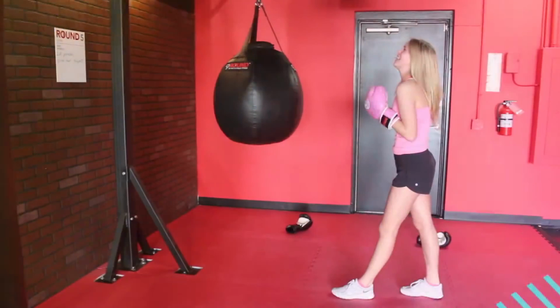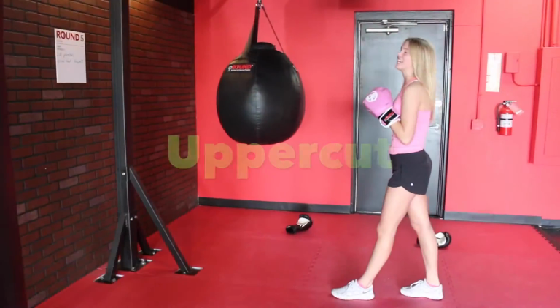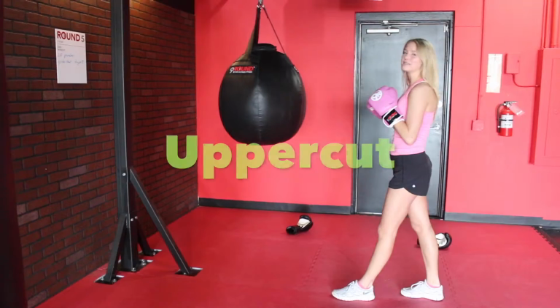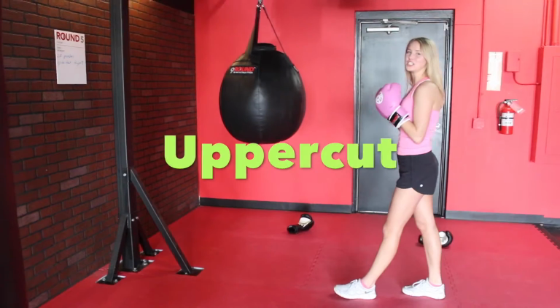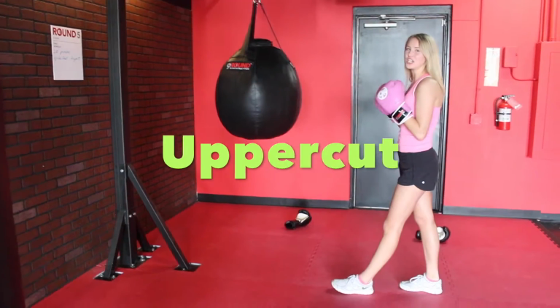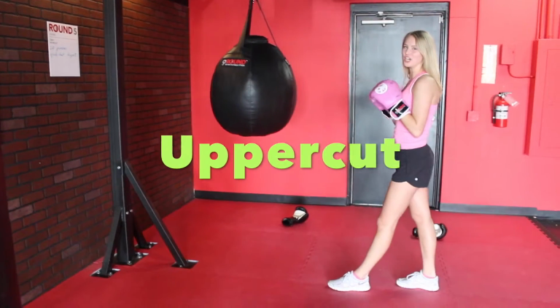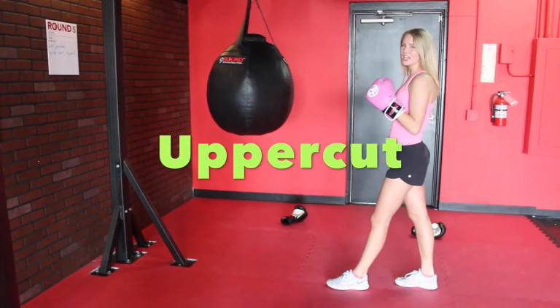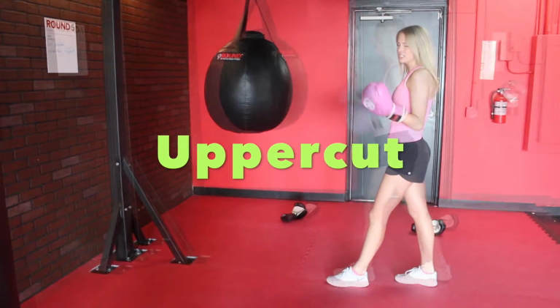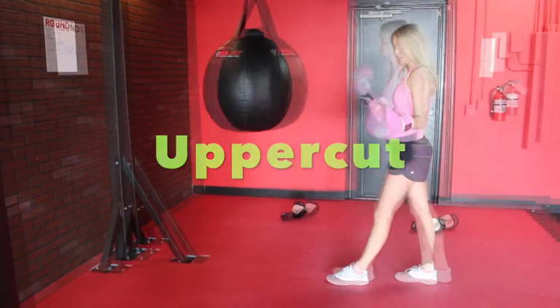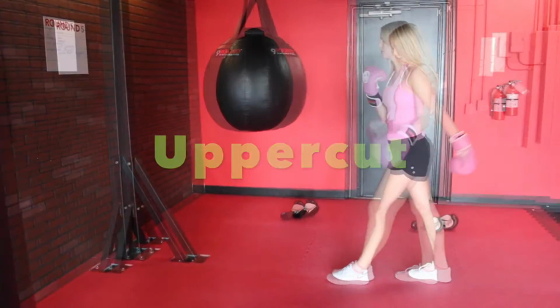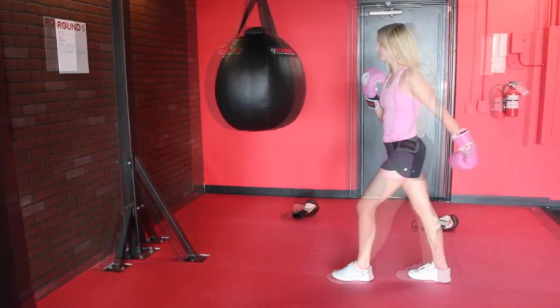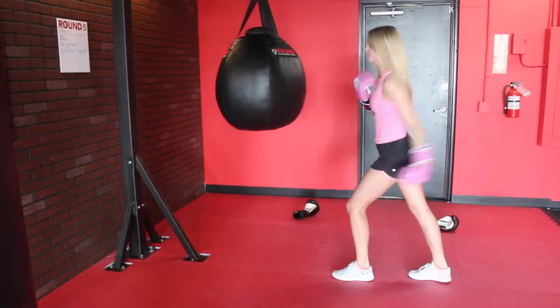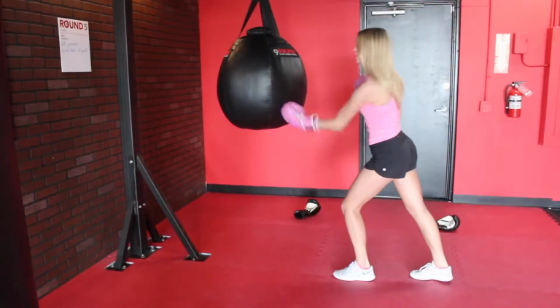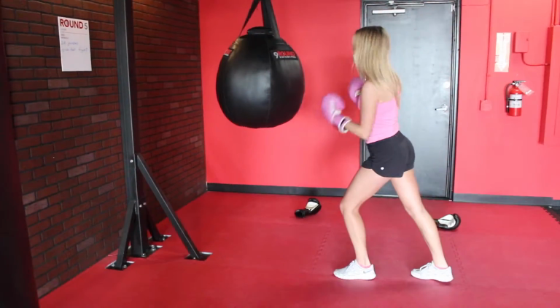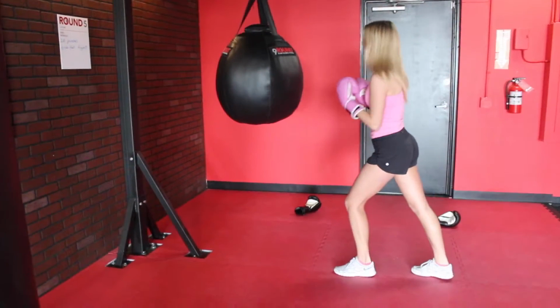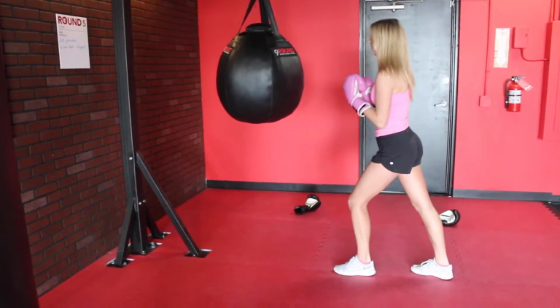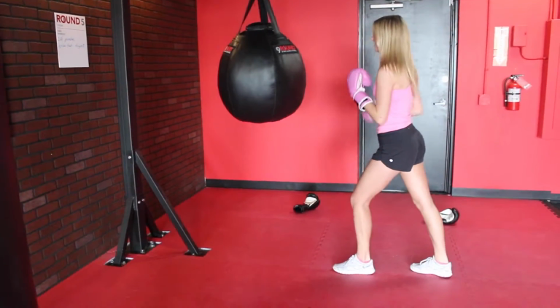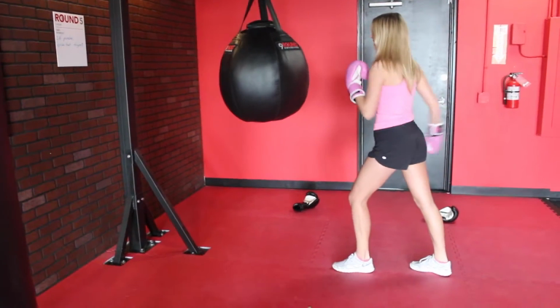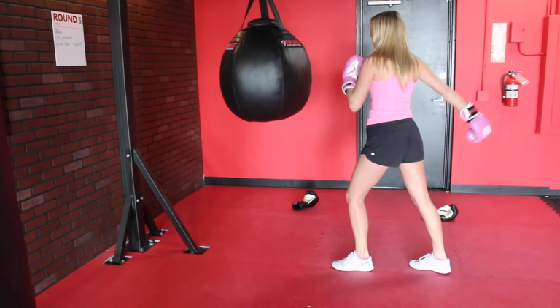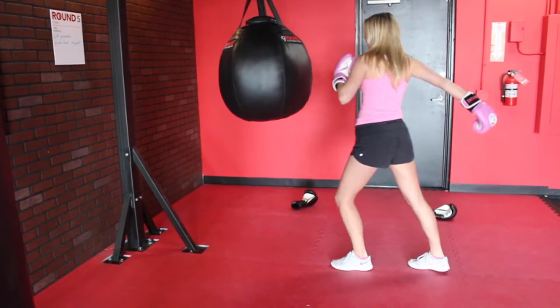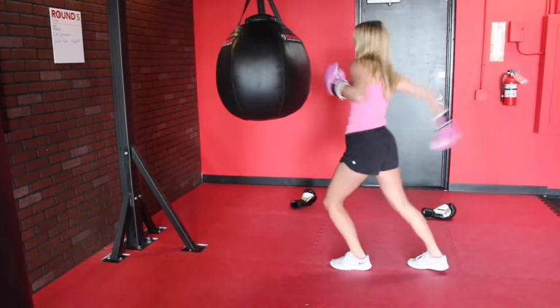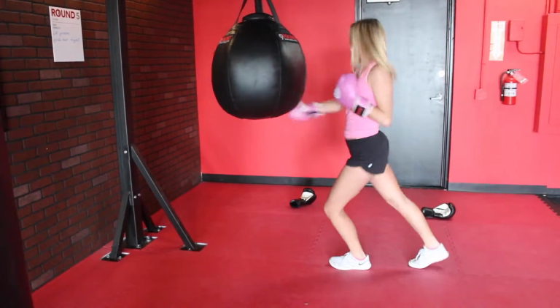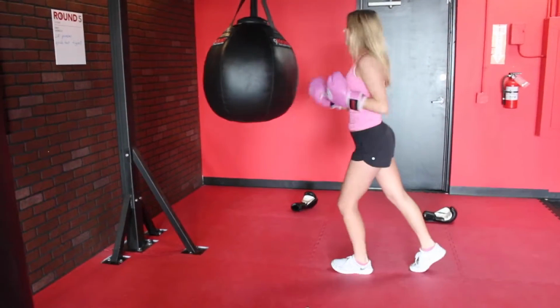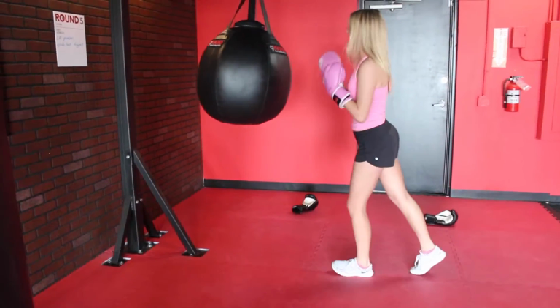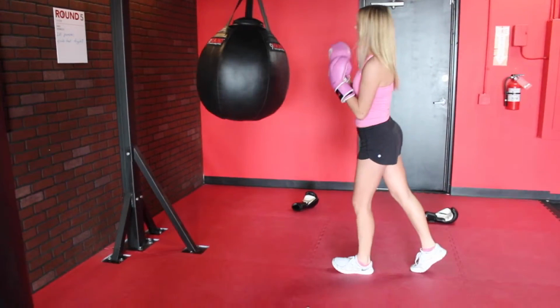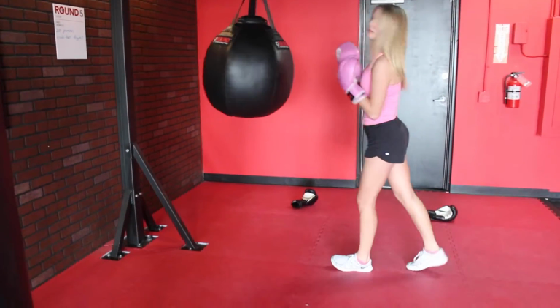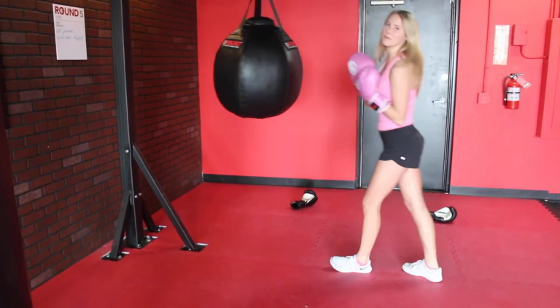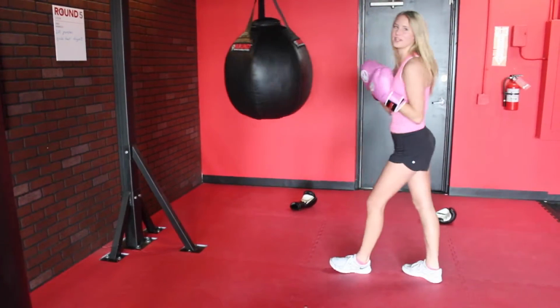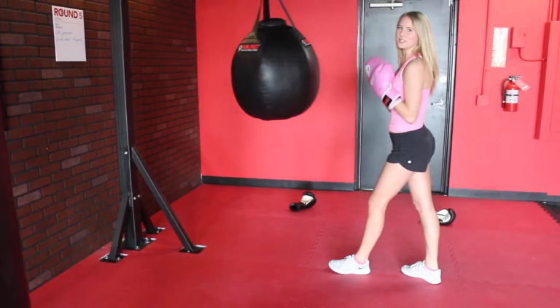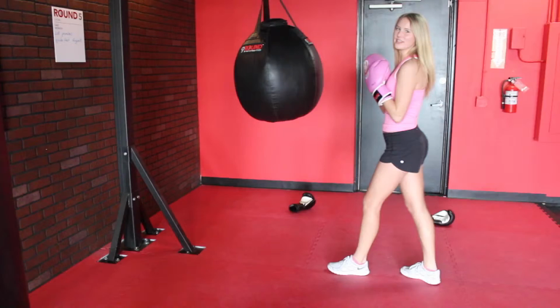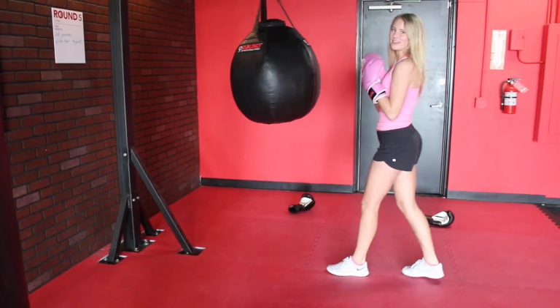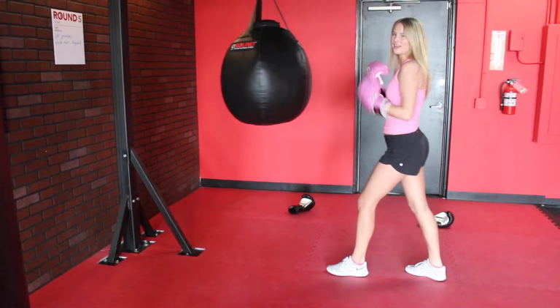The next punch is an uppercut. You're going to go up with the left hand and the right hand side. You can get a little bit more into it like that.